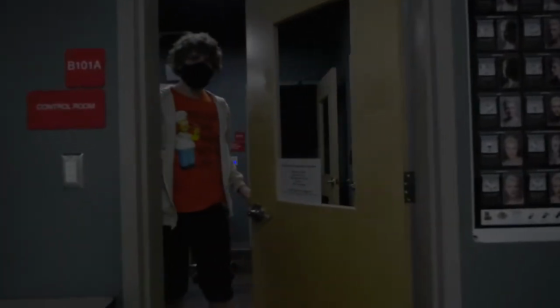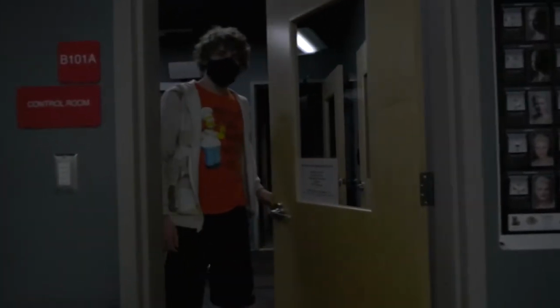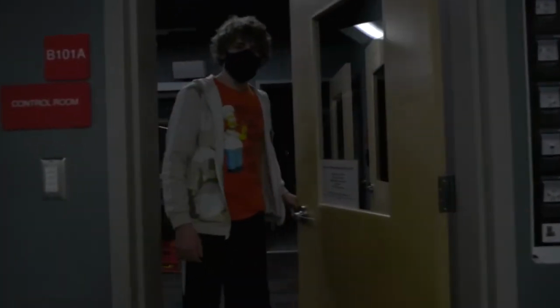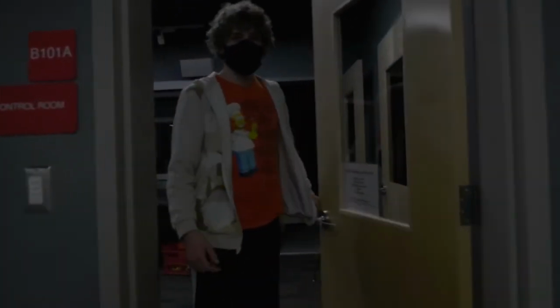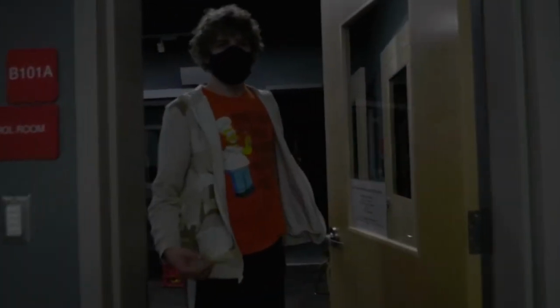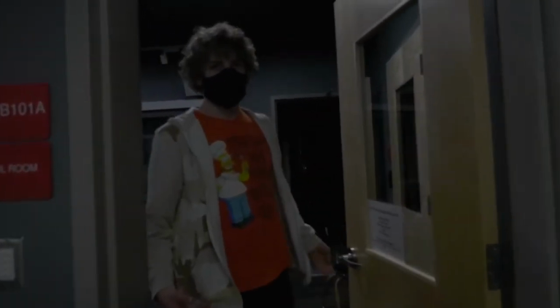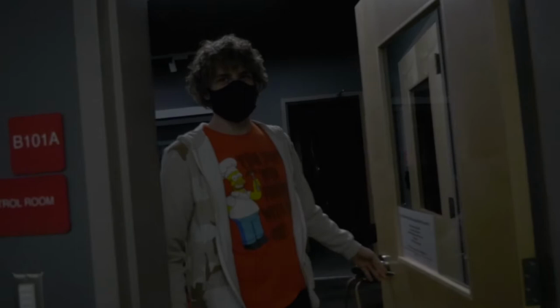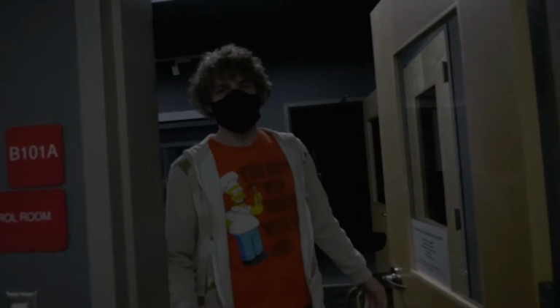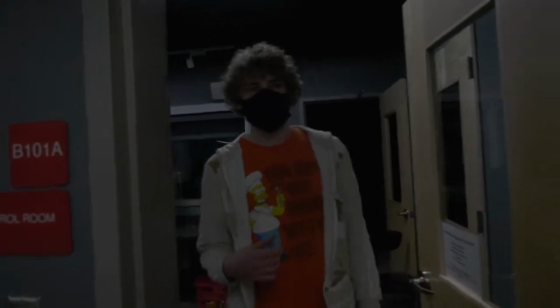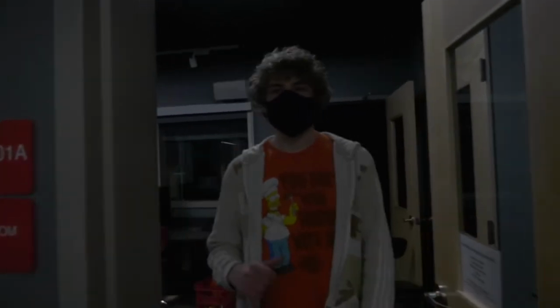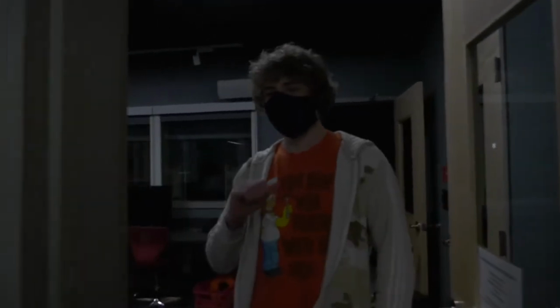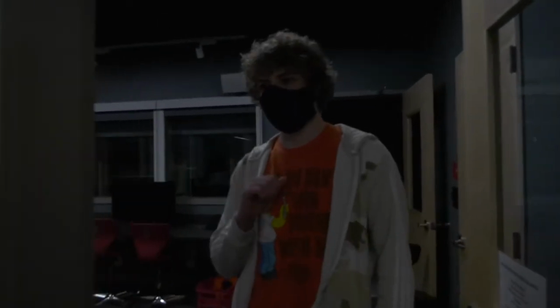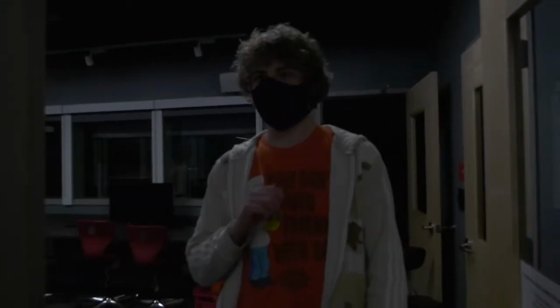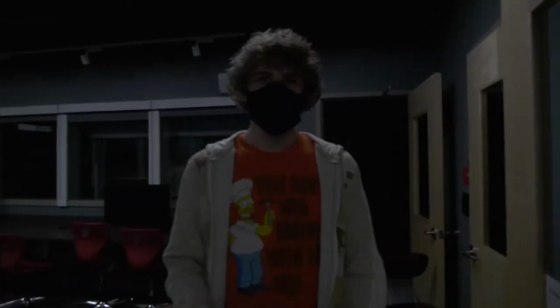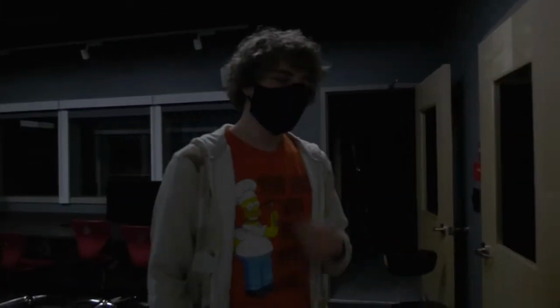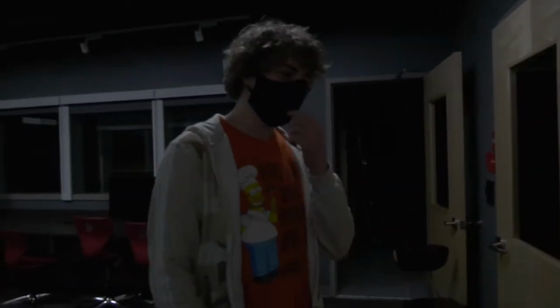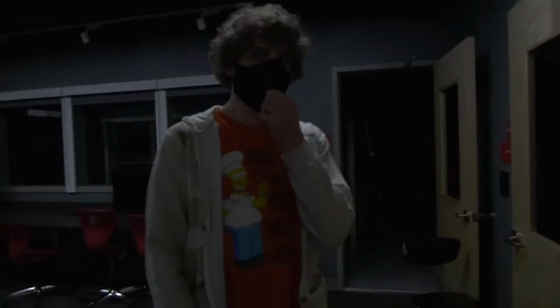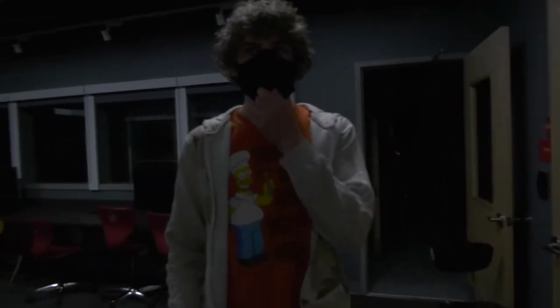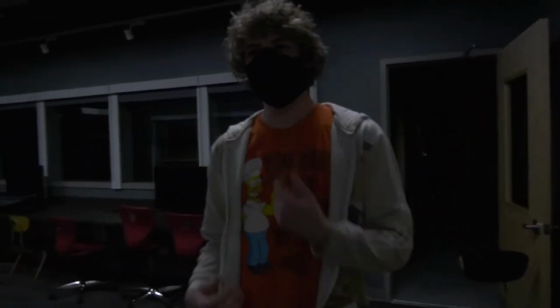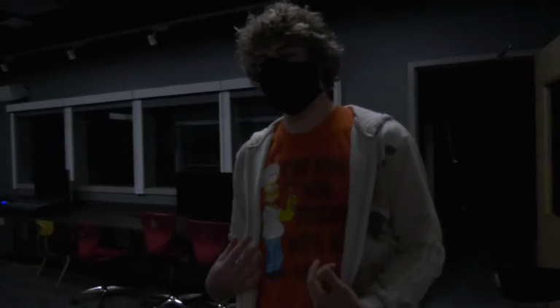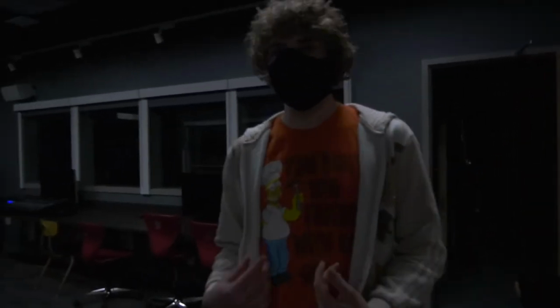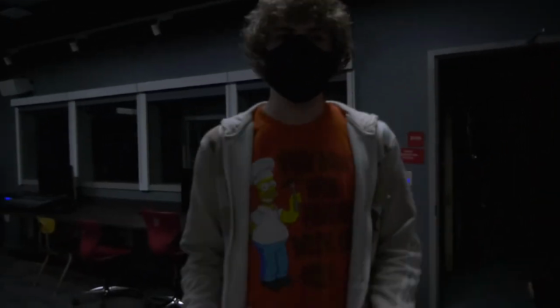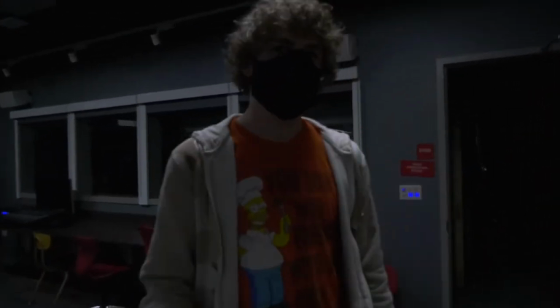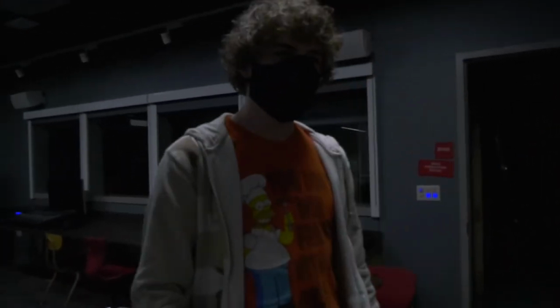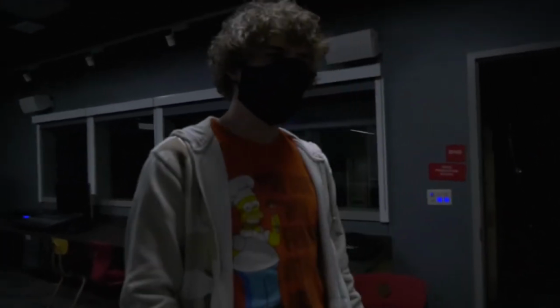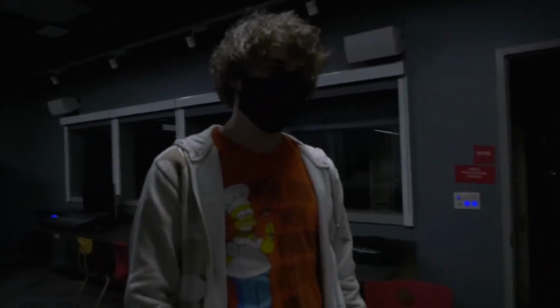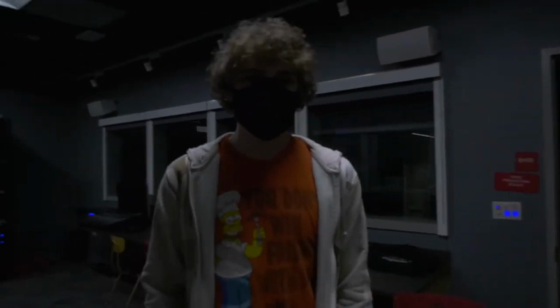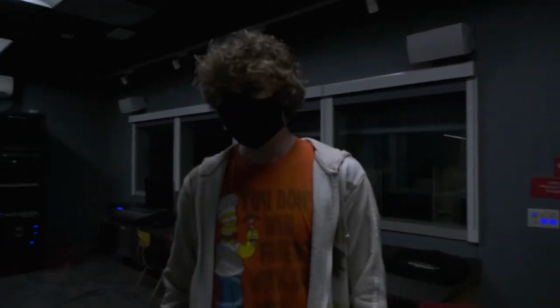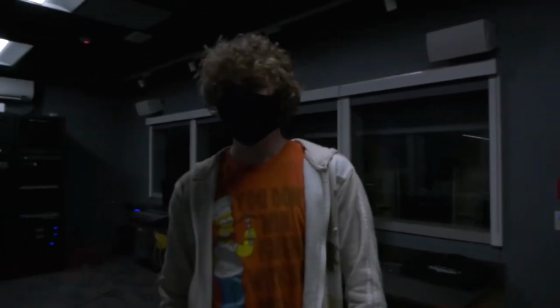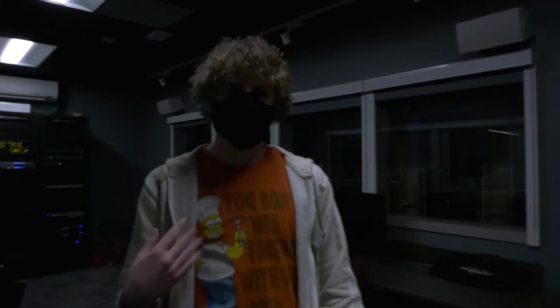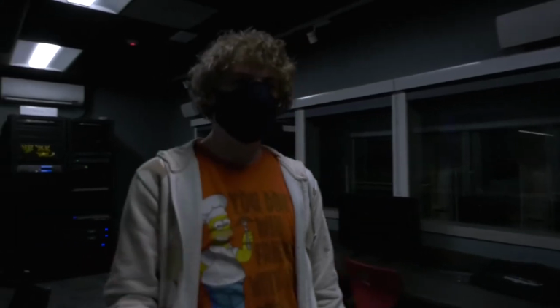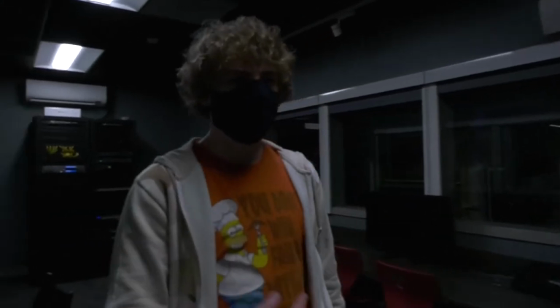Hey, what's up guys? My name is Jacob and today I'm going to teach you how to make a one-shot video. Come along with me.